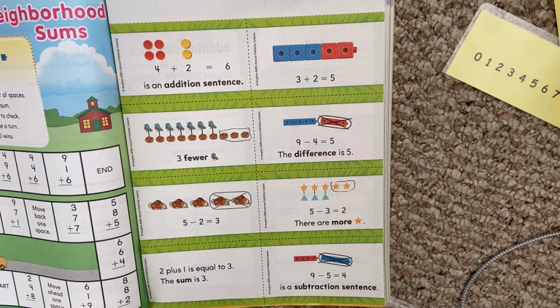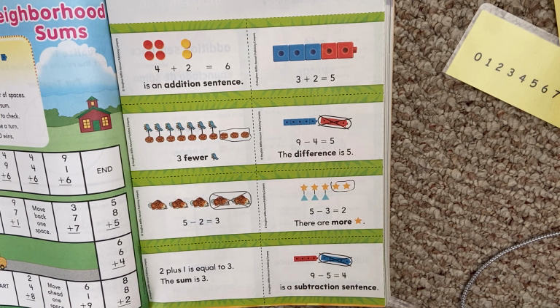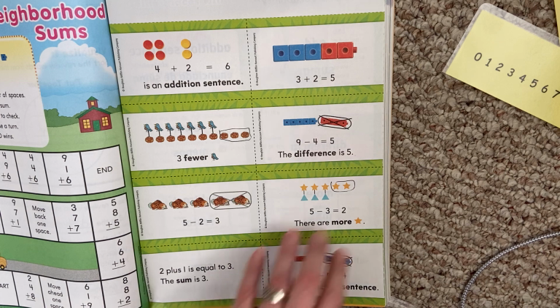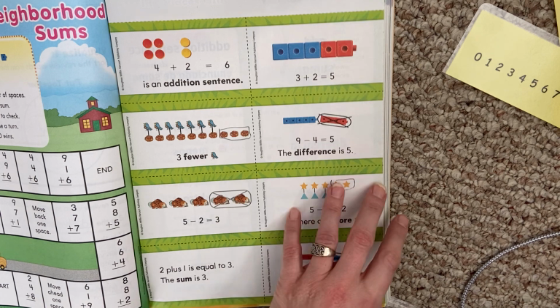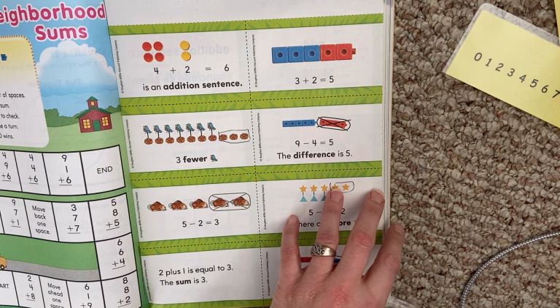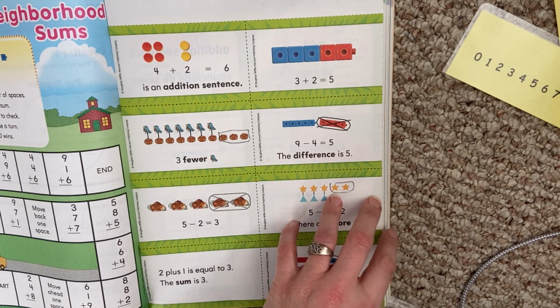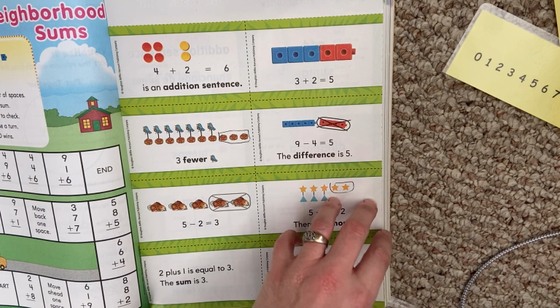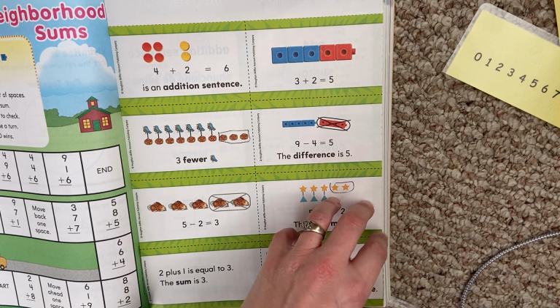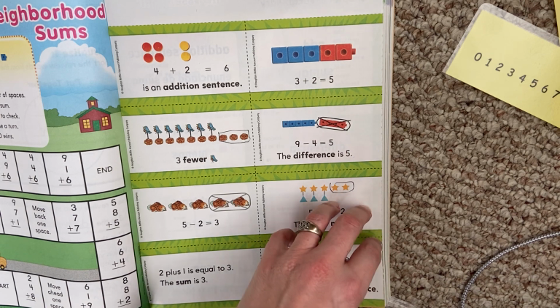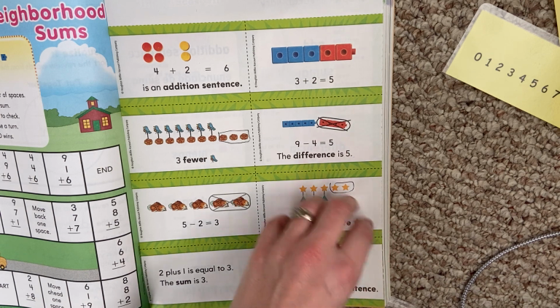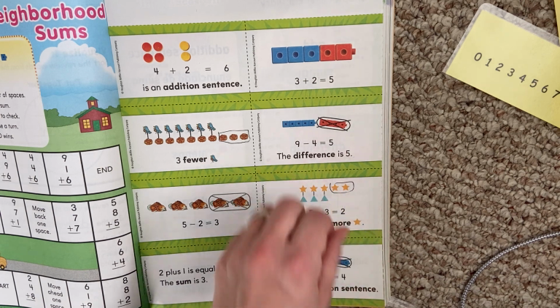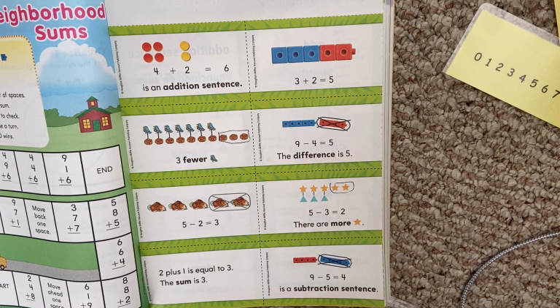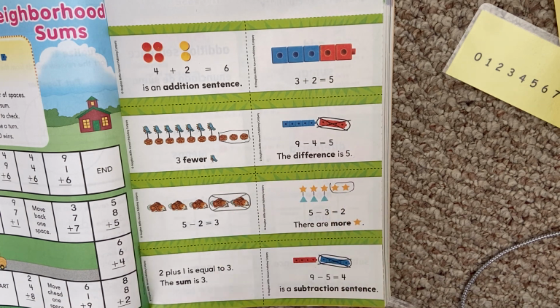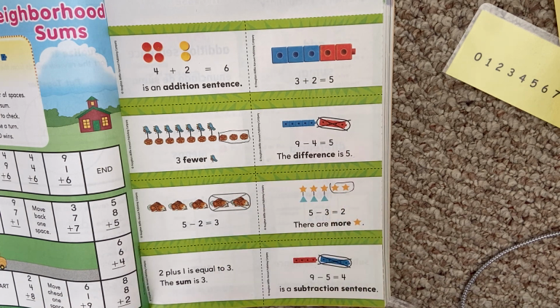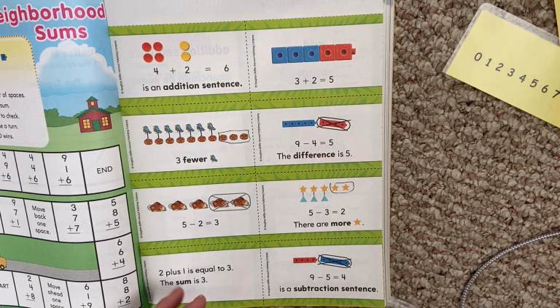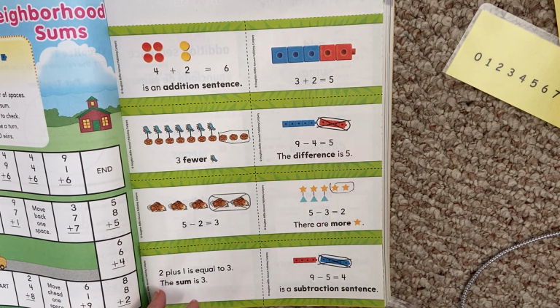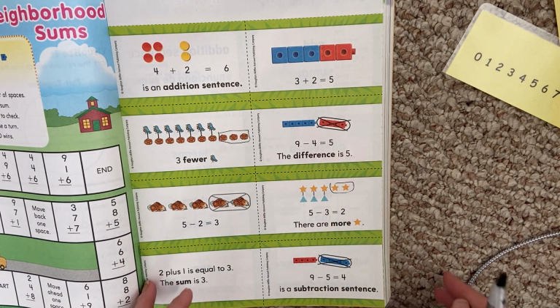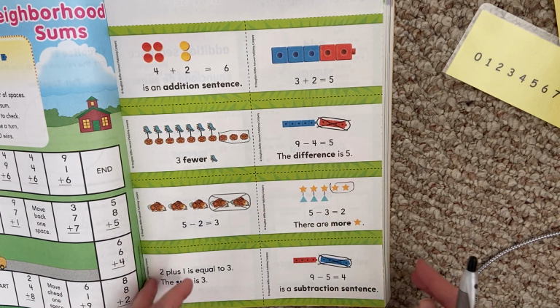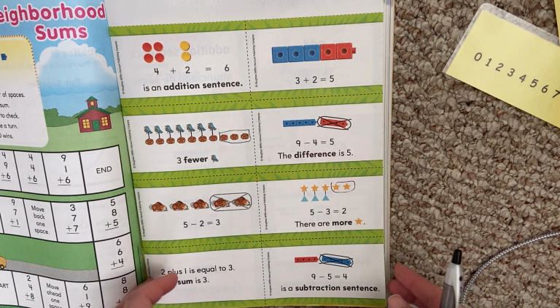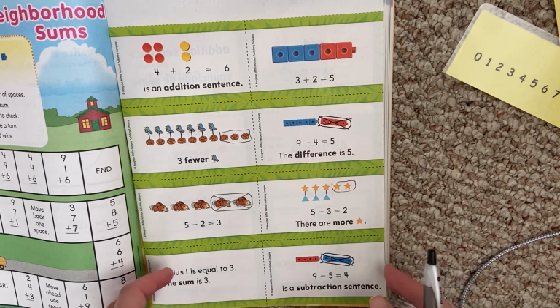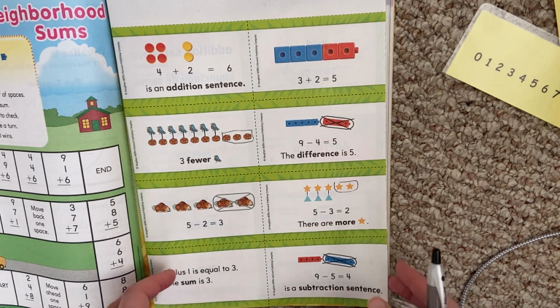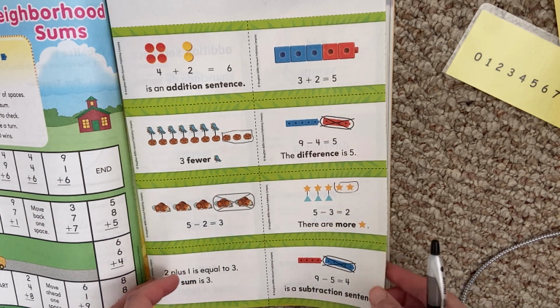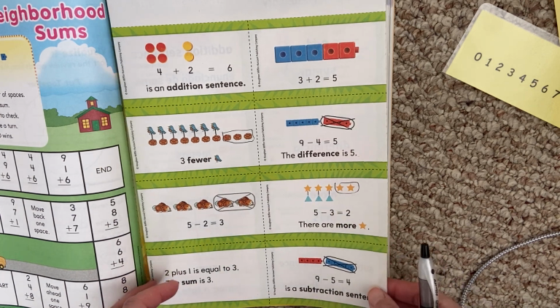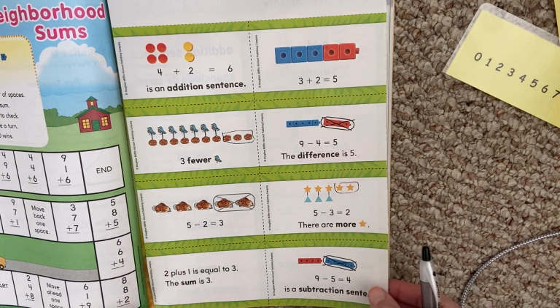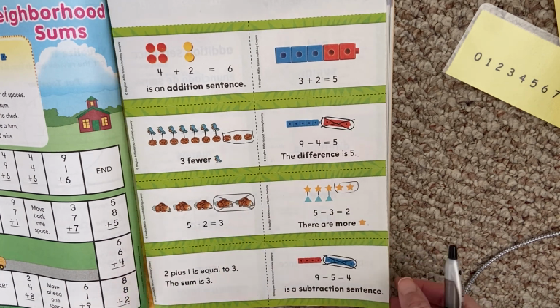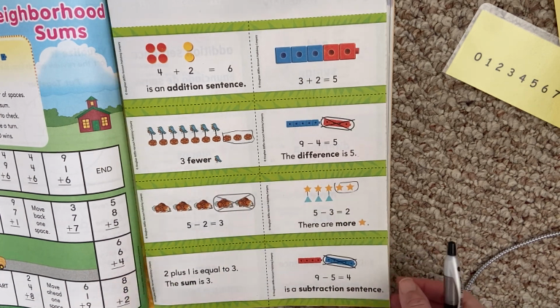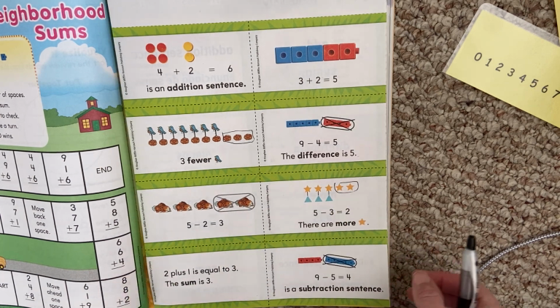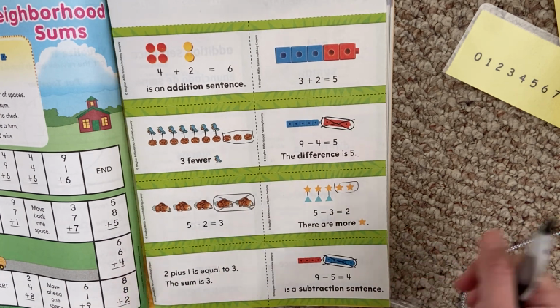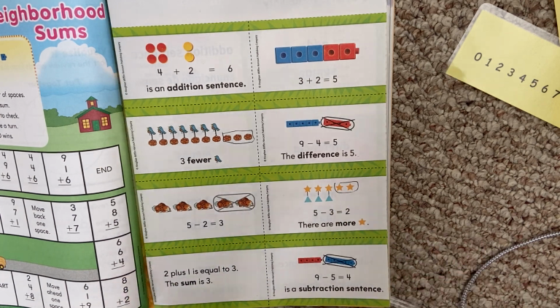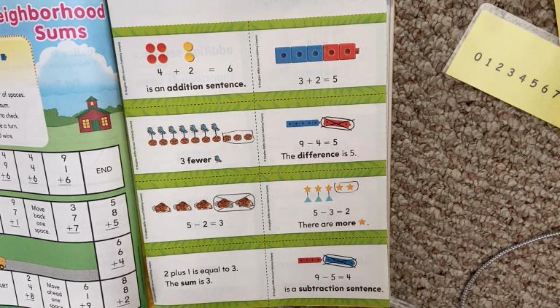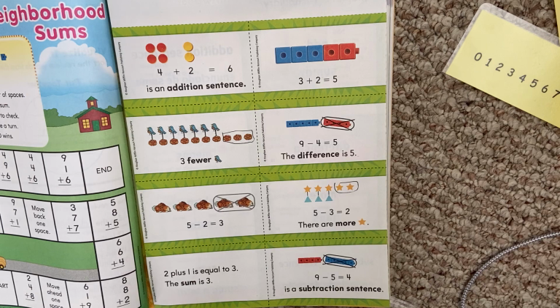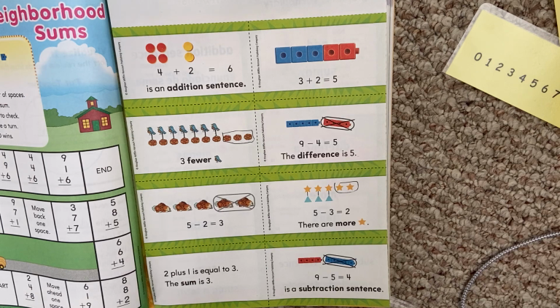Those are the vocabulary words that are a review, but you will see them in this chapter.